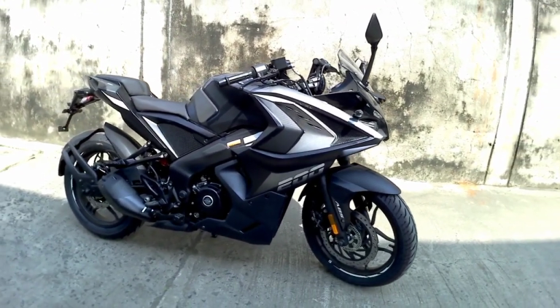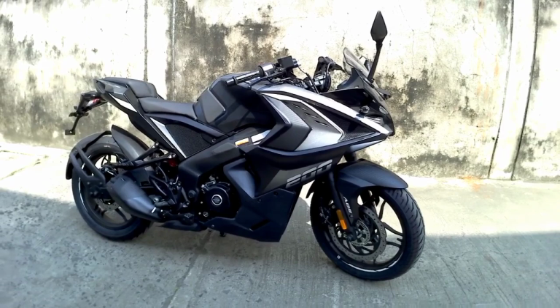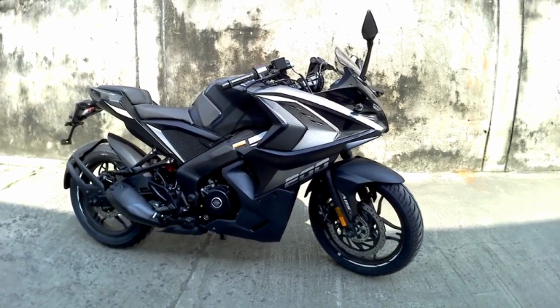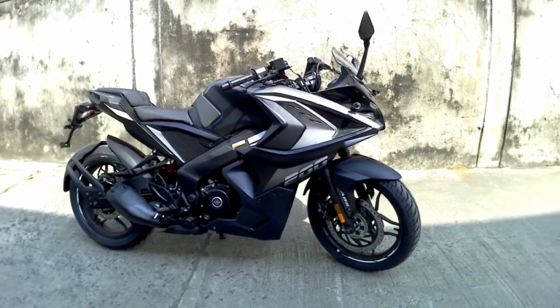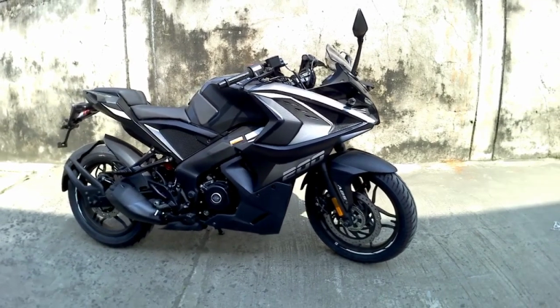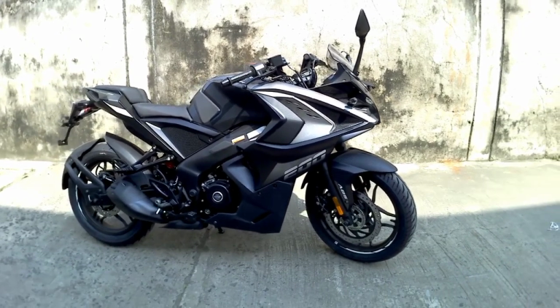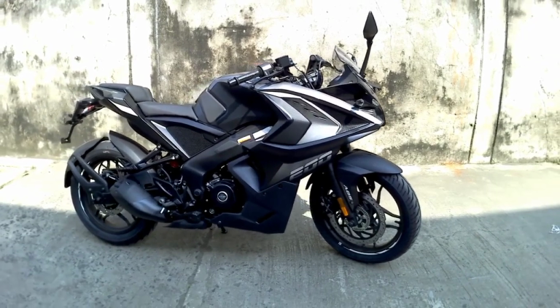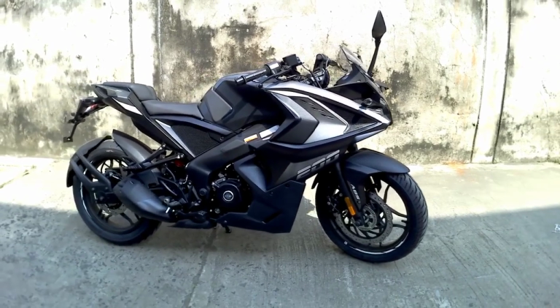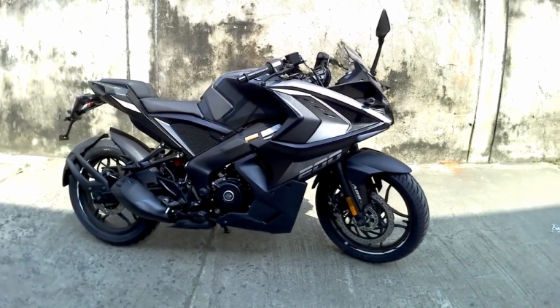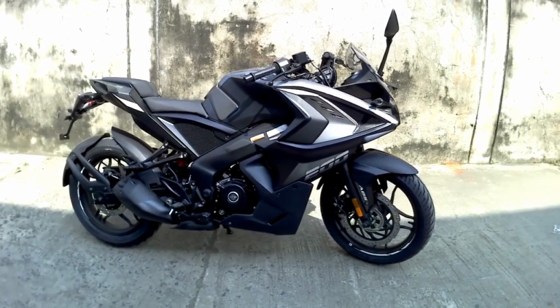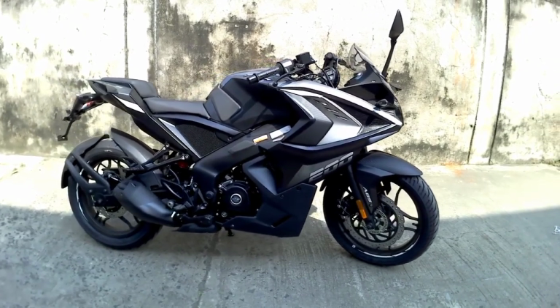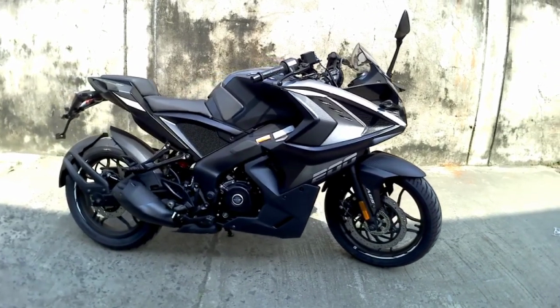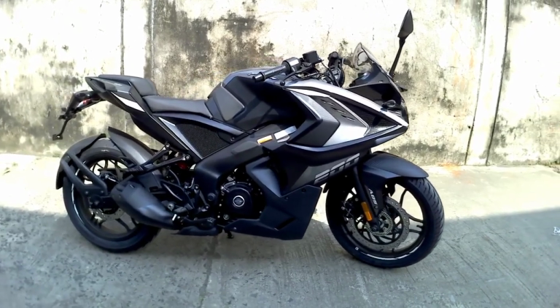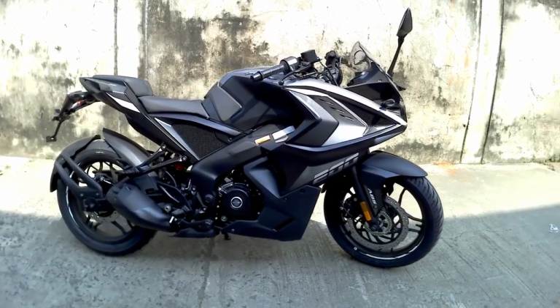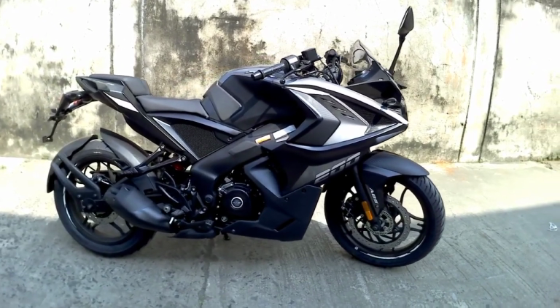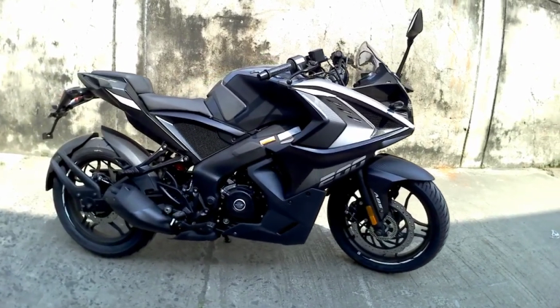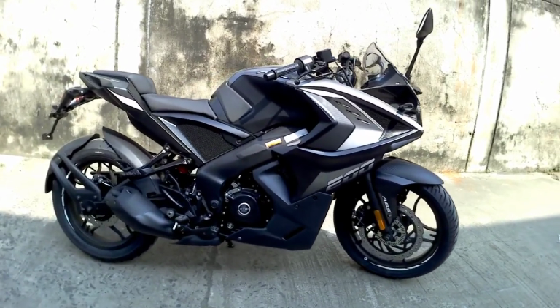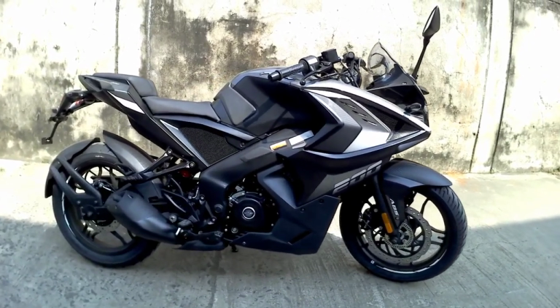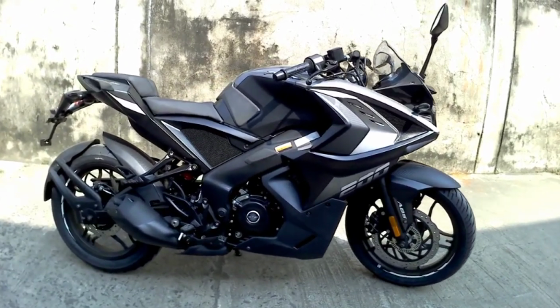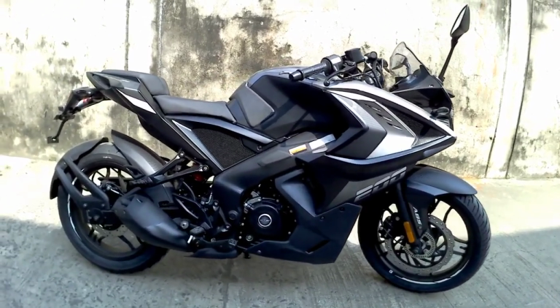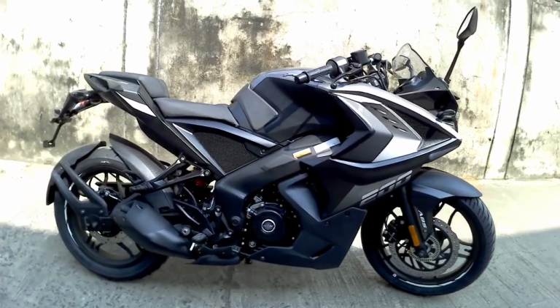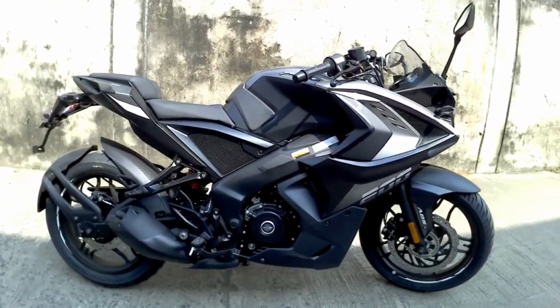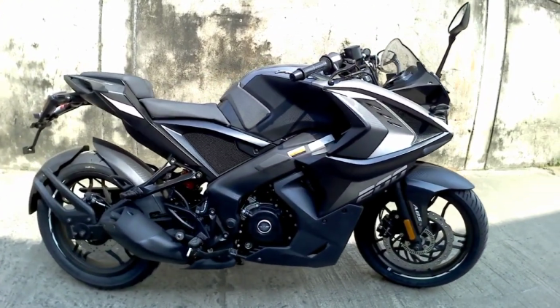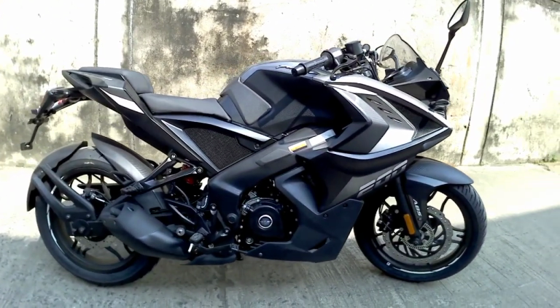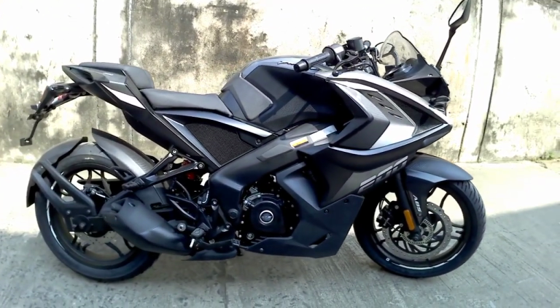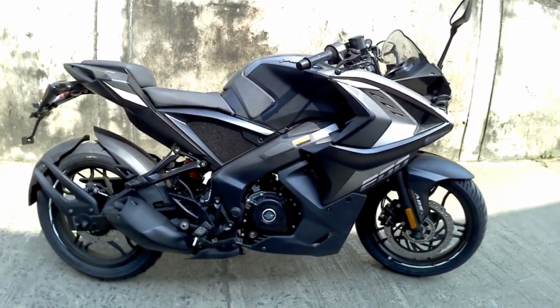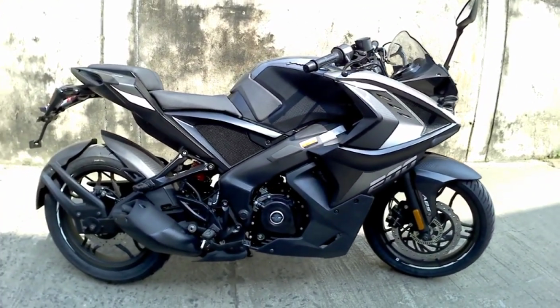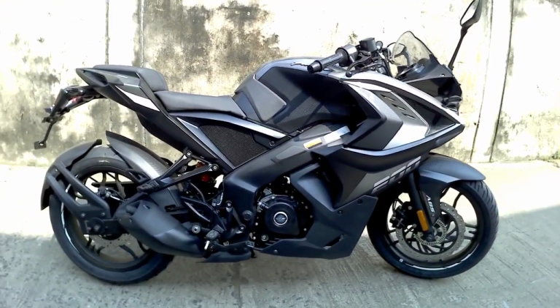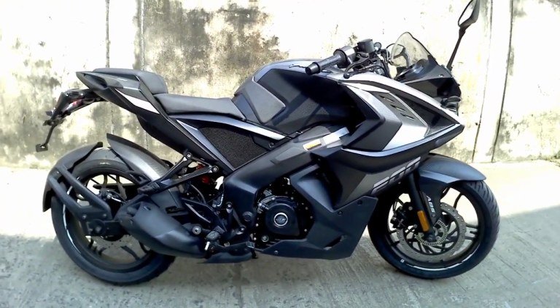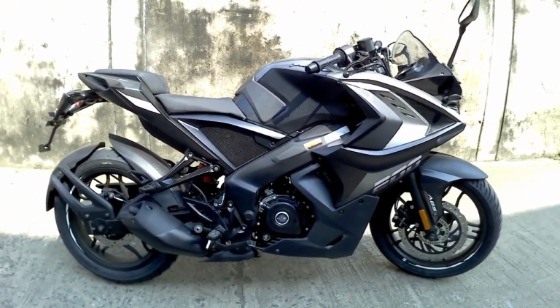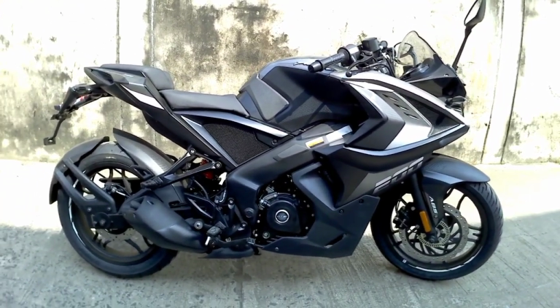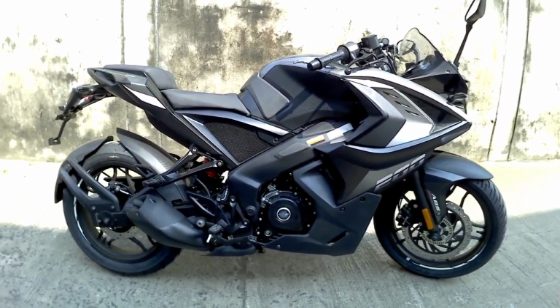We are going to talk about all features and everything about this bike in this video.